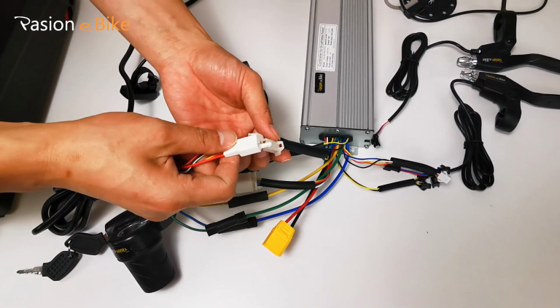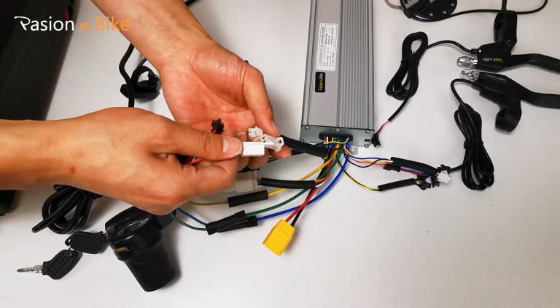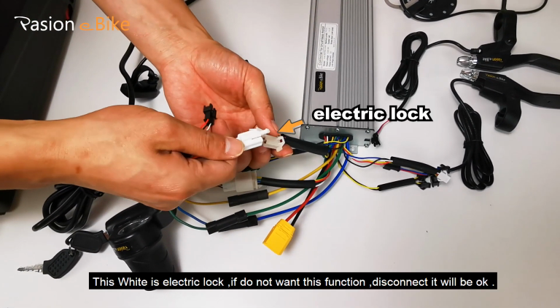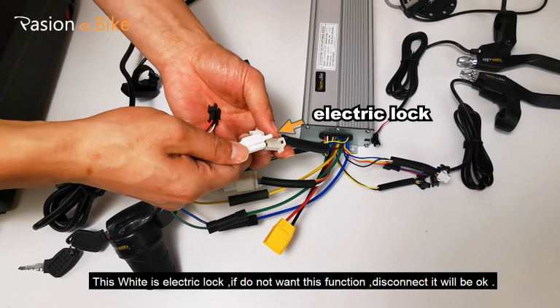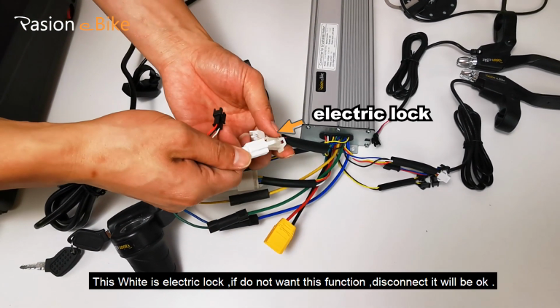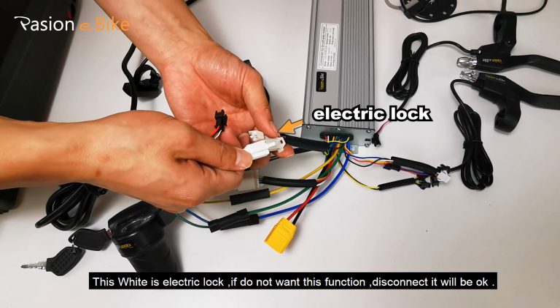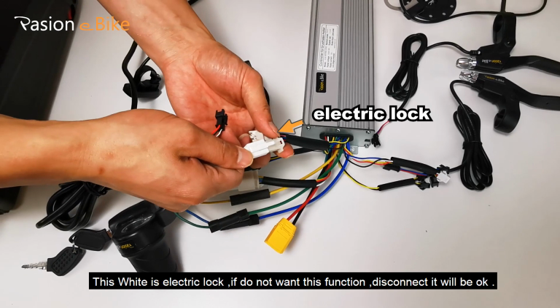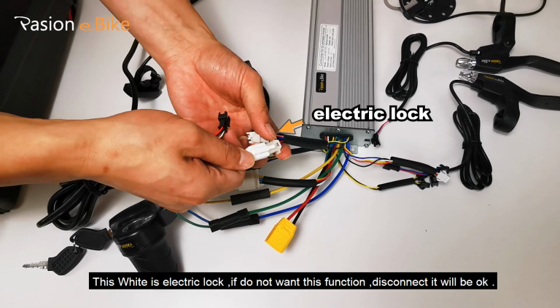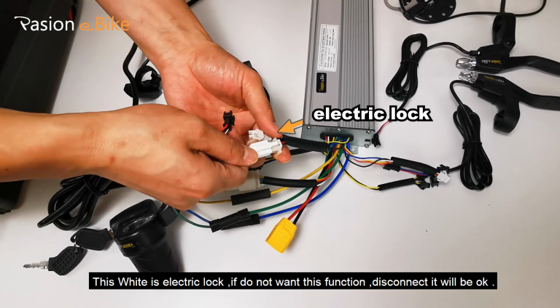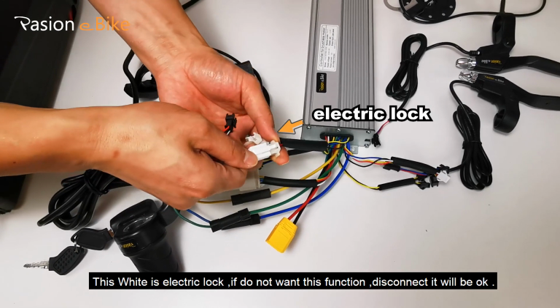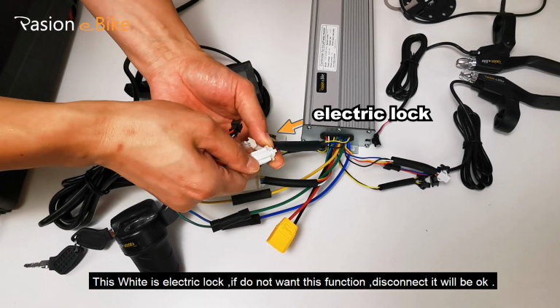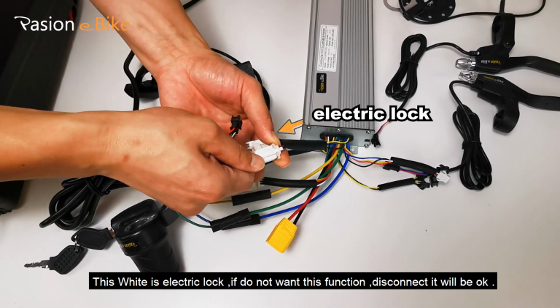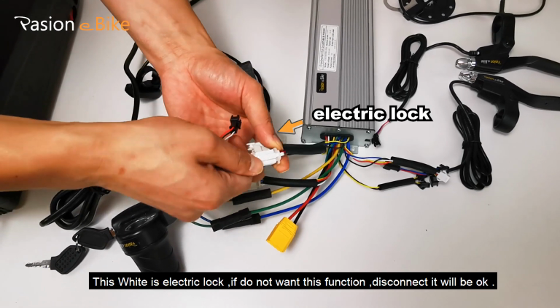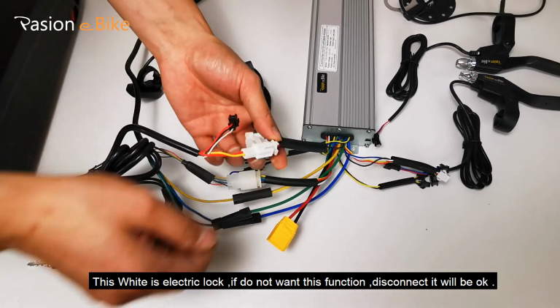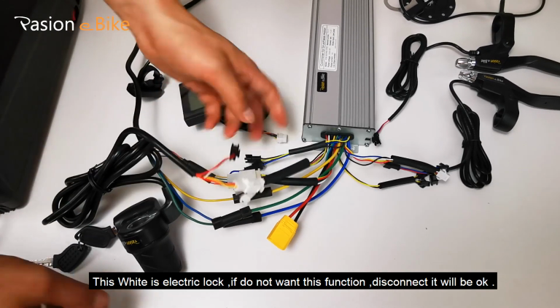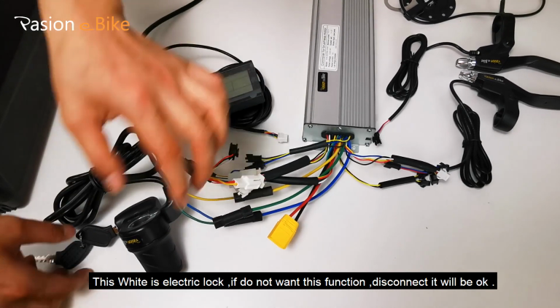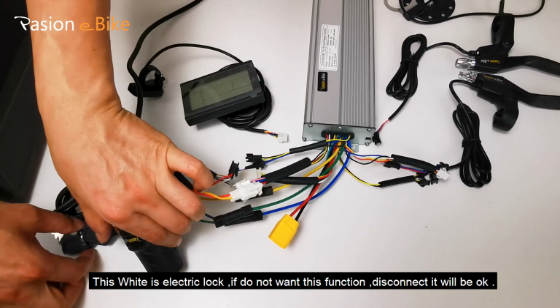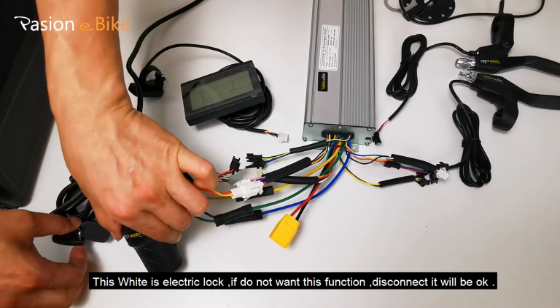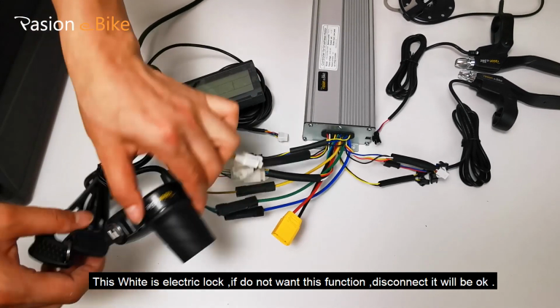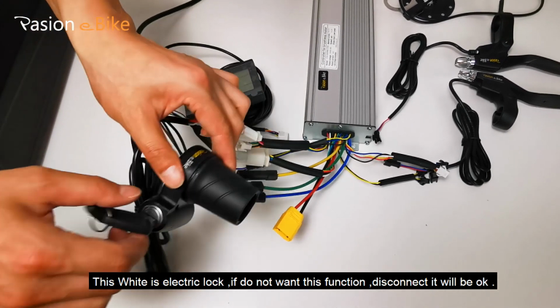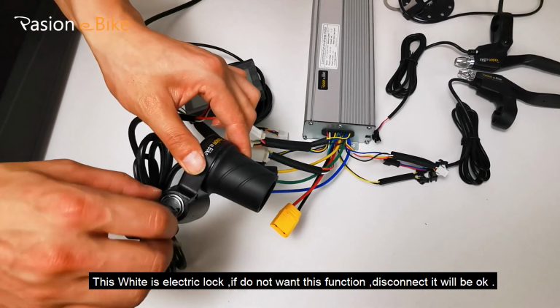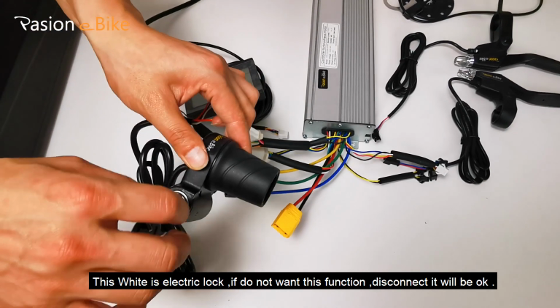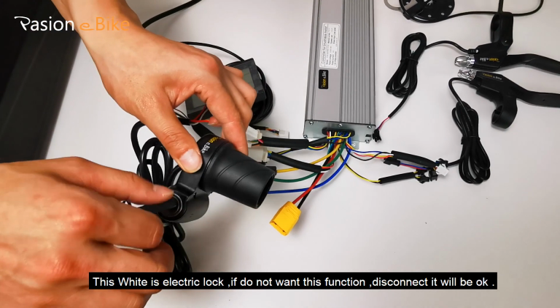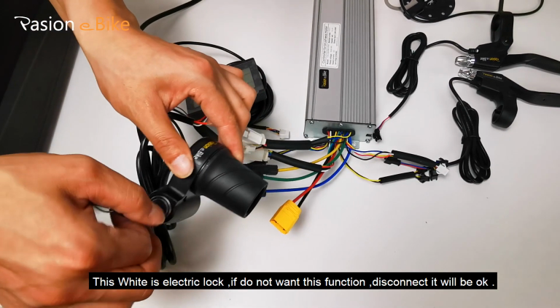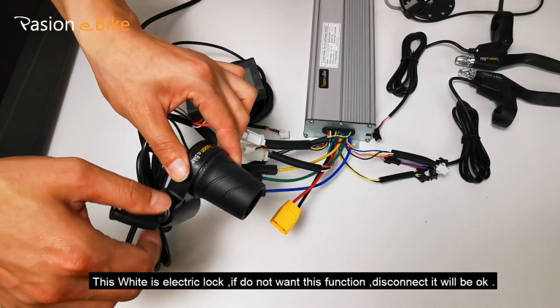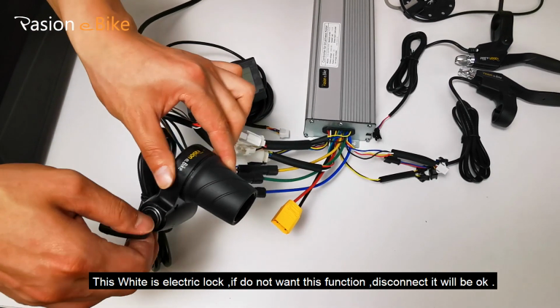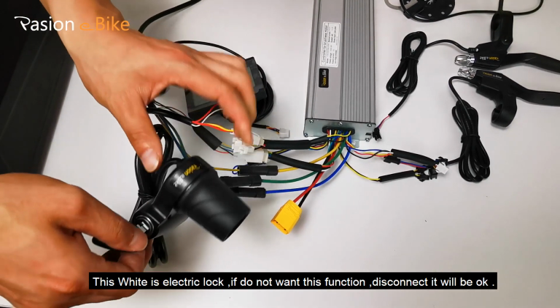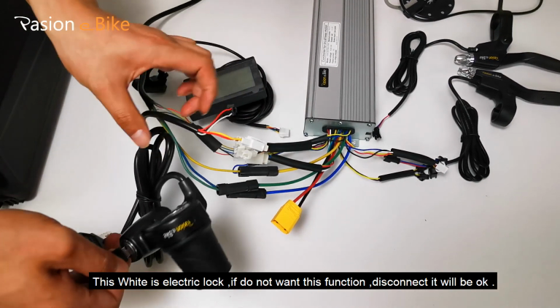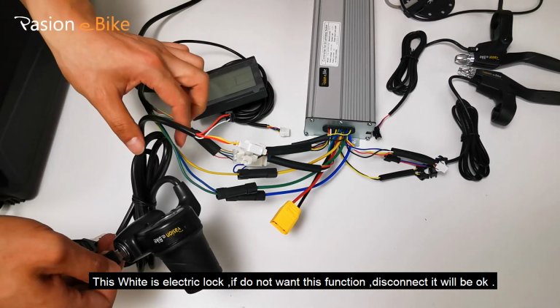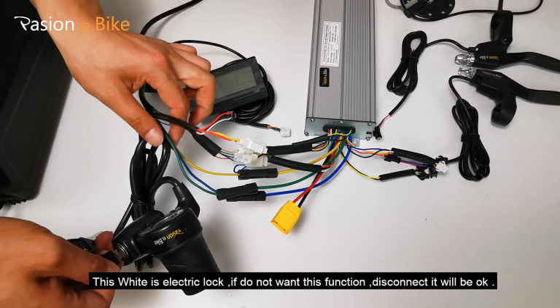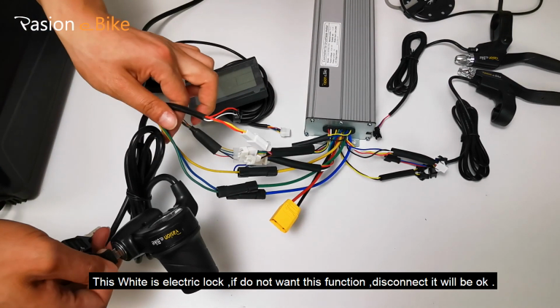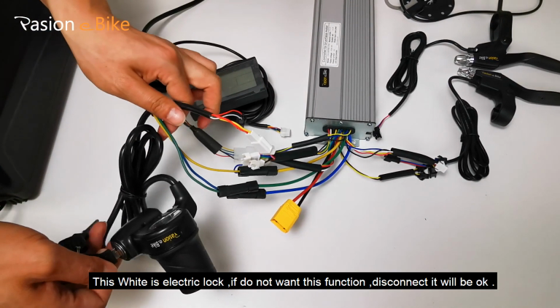This white connector is the electric lock. If you do not want this function, just disconnect it and that will be fine.